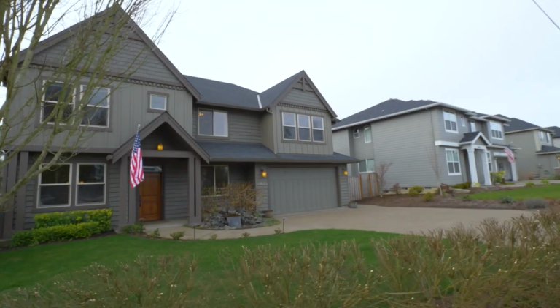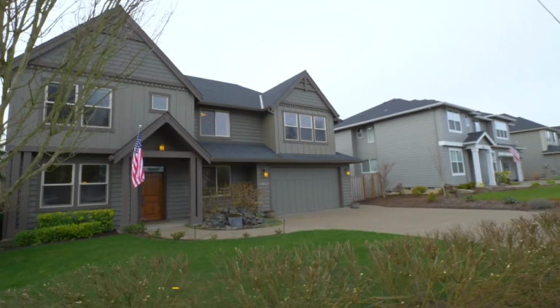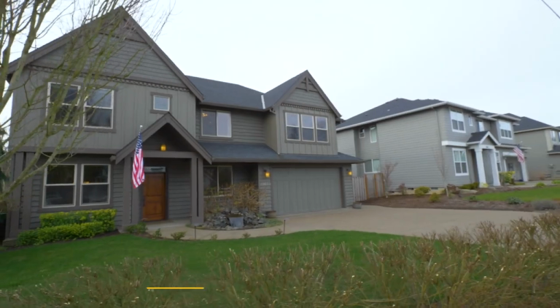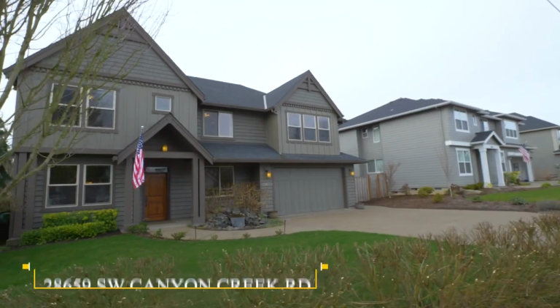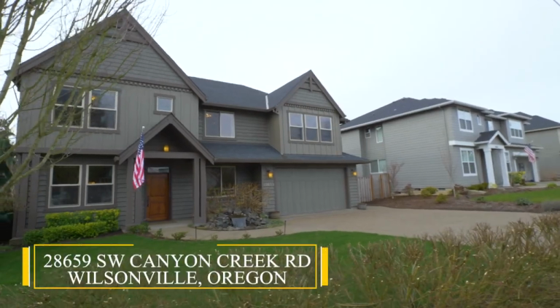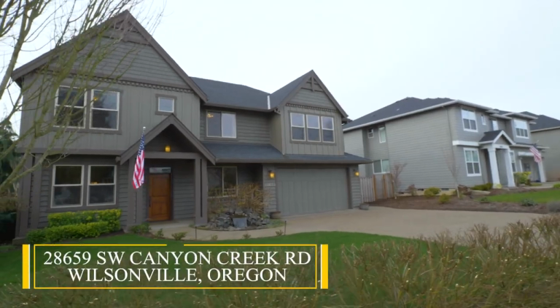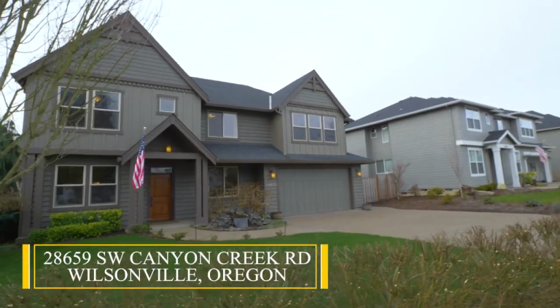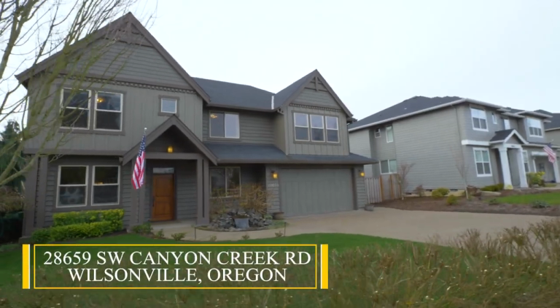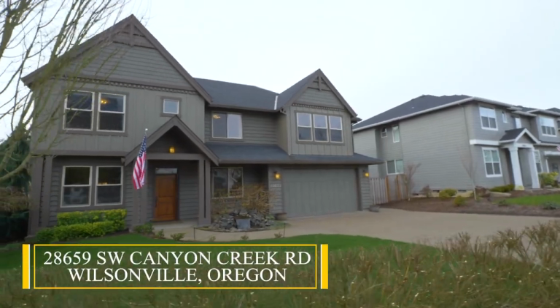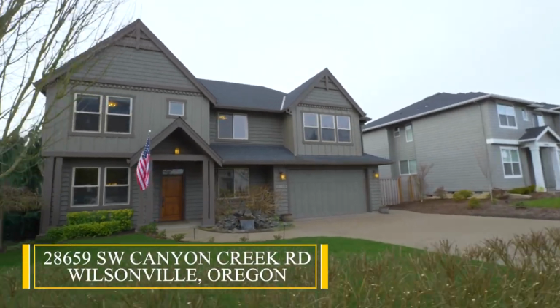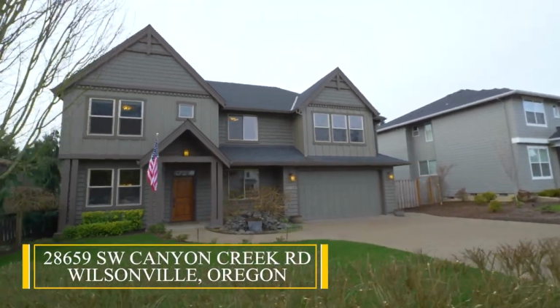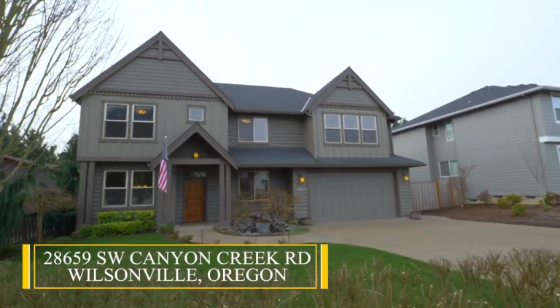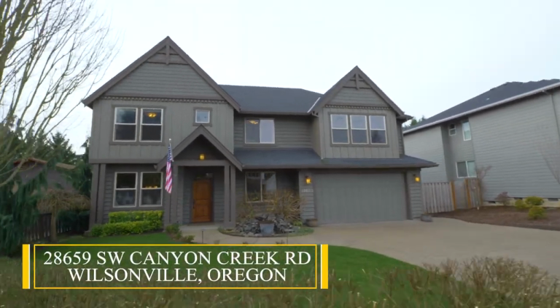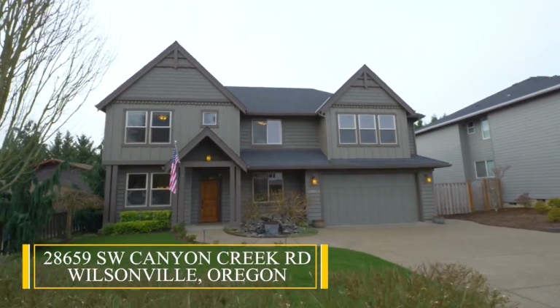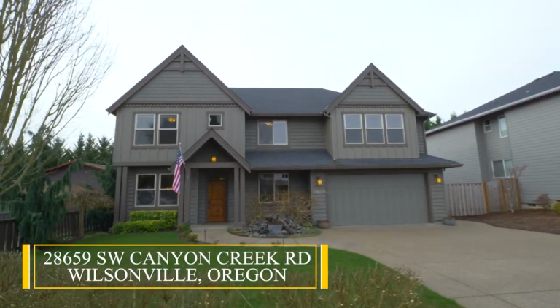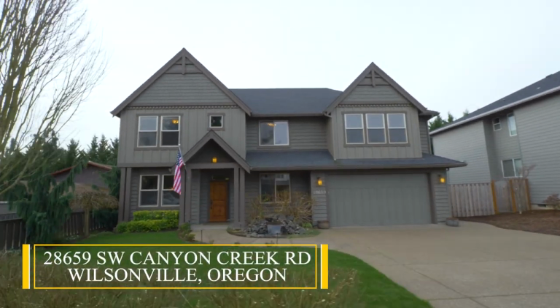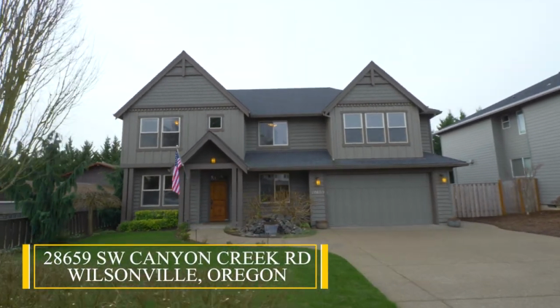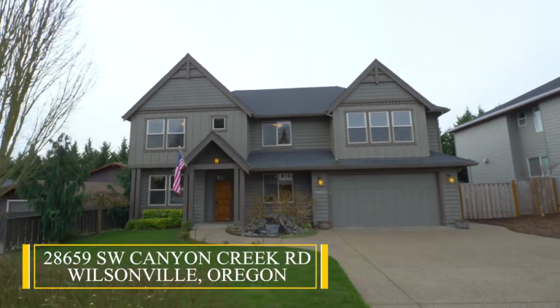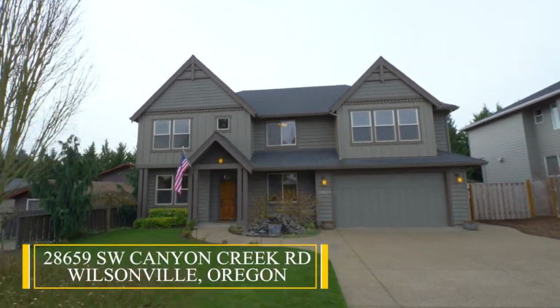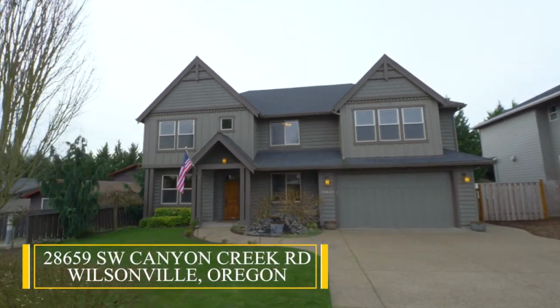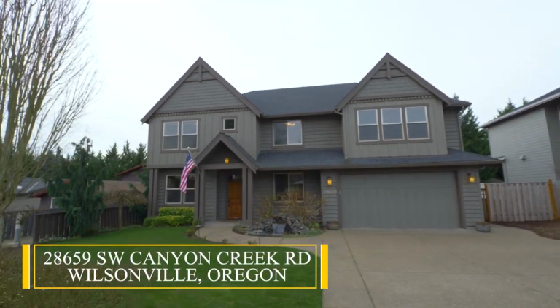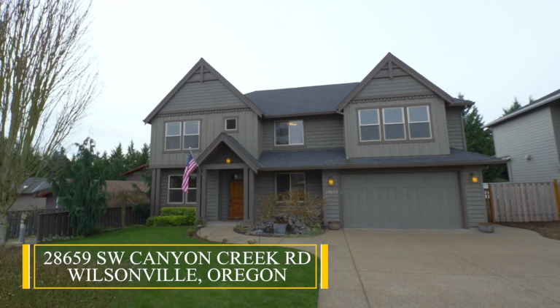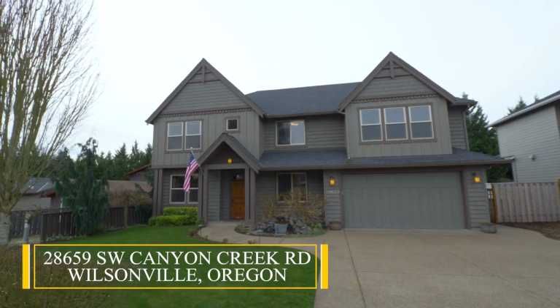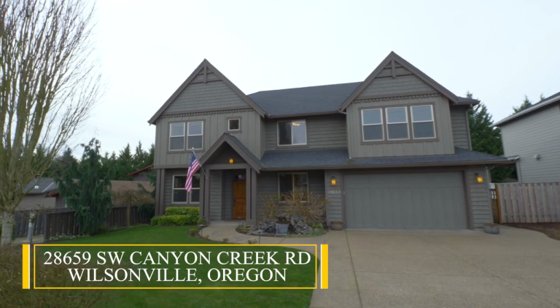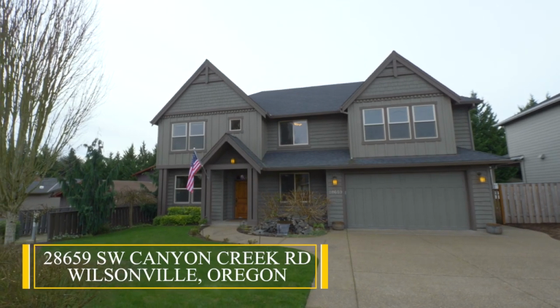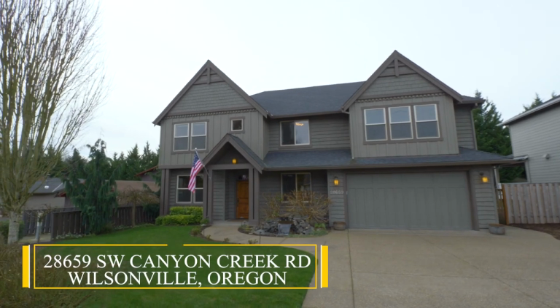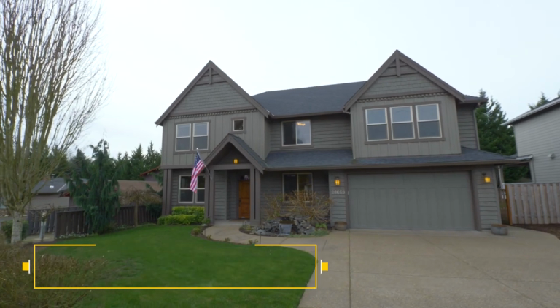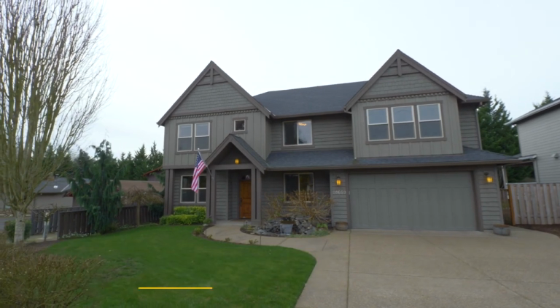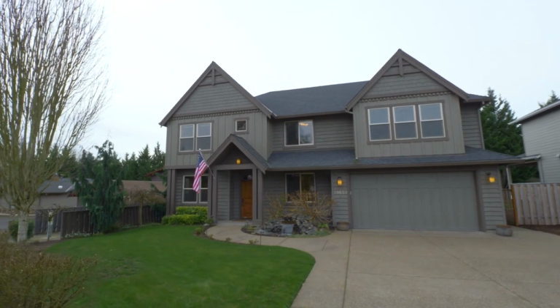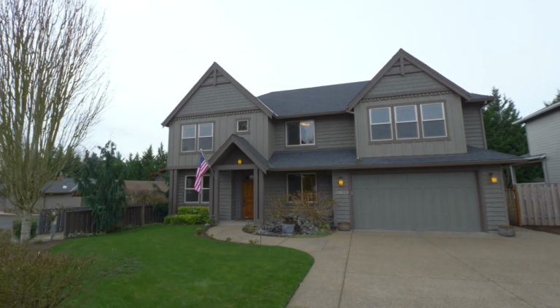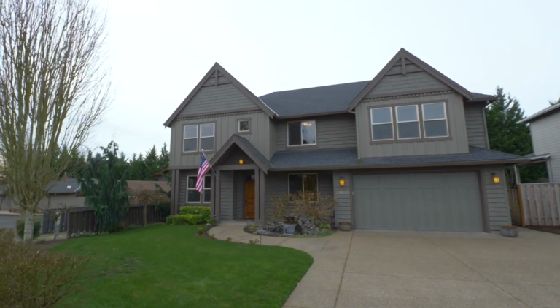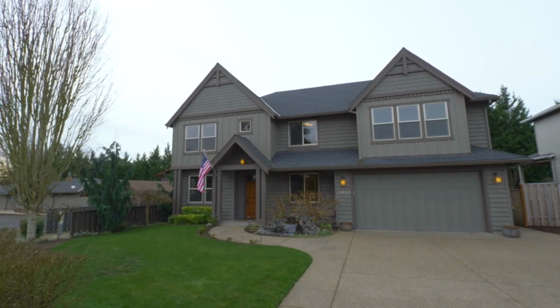Welcome to this gorgeous custom-built home, ideally situated on a quiet Wilsonville cul-de-sac.